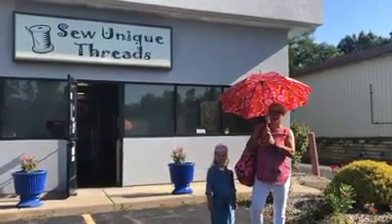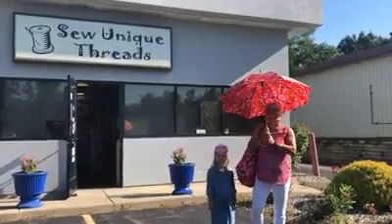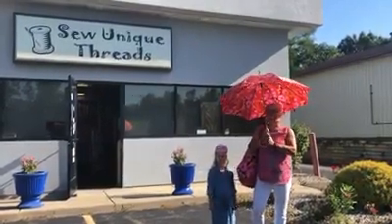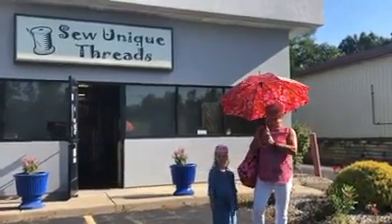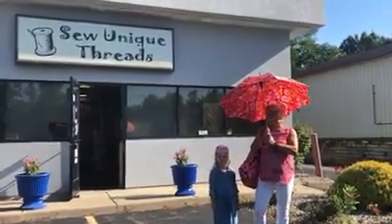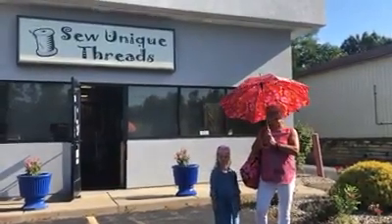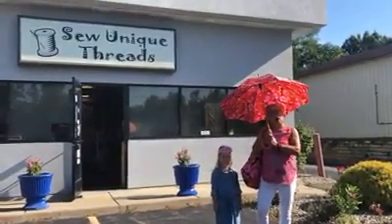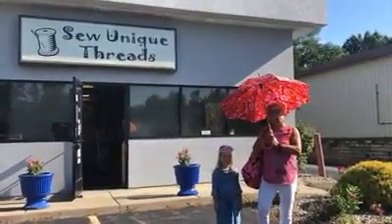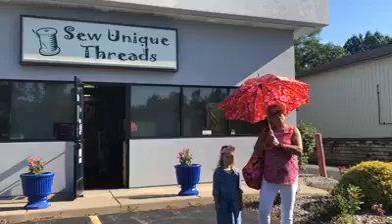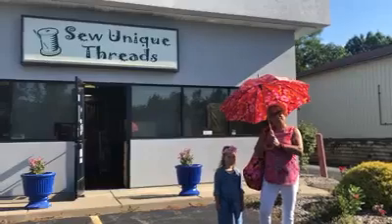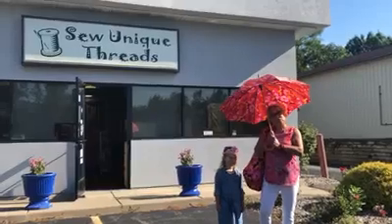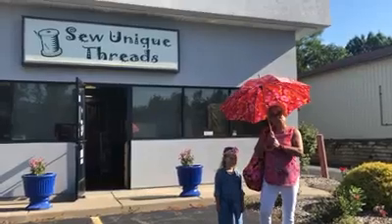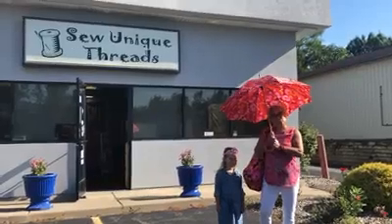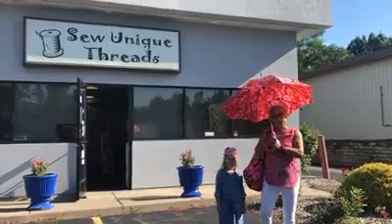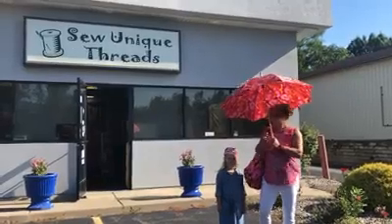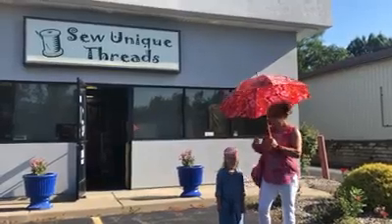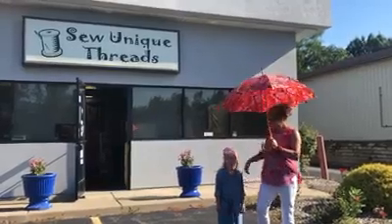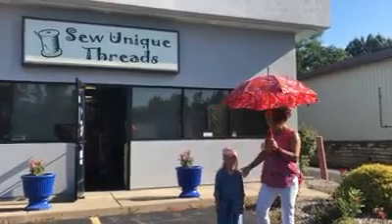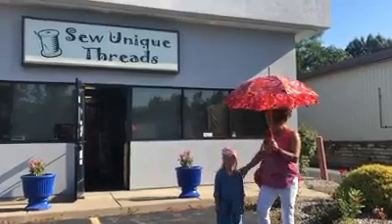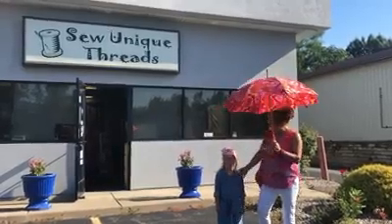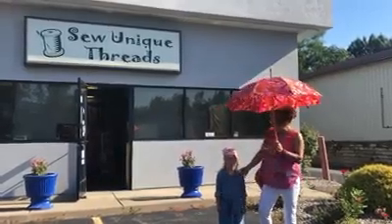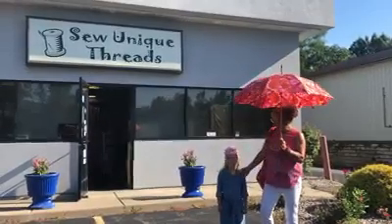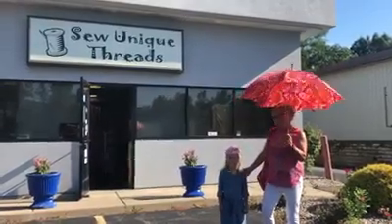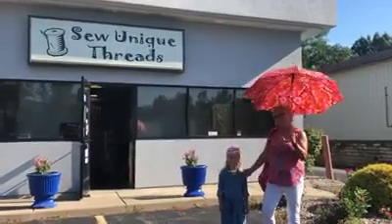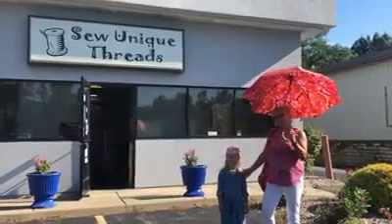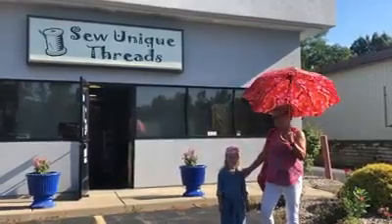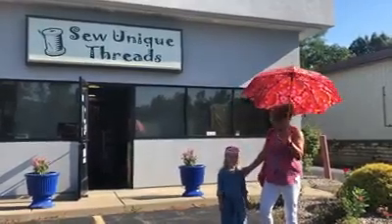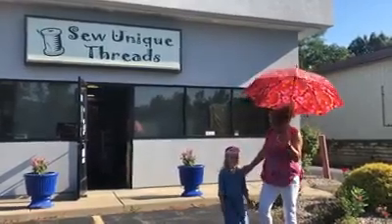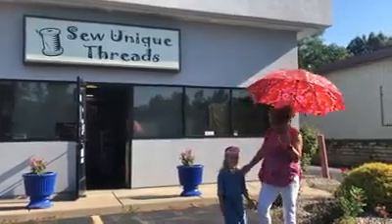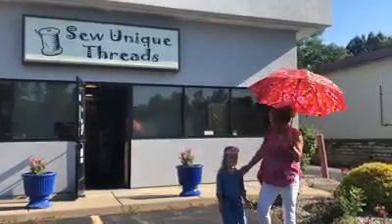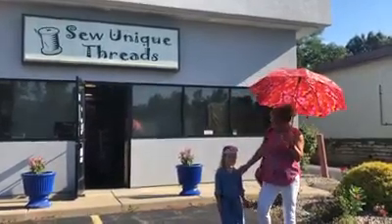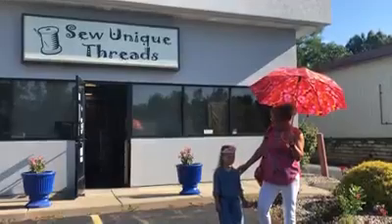During COVID our hours are 10 to 2. This is my helper for the day, Iris. Shall we give everyone a tour?